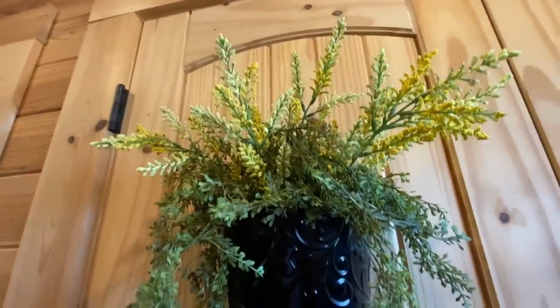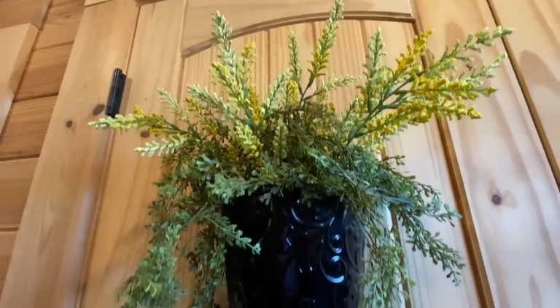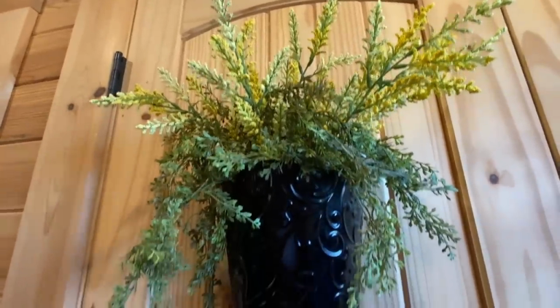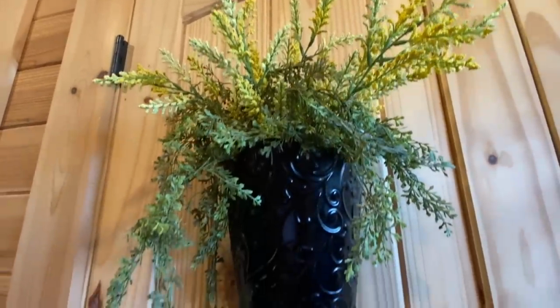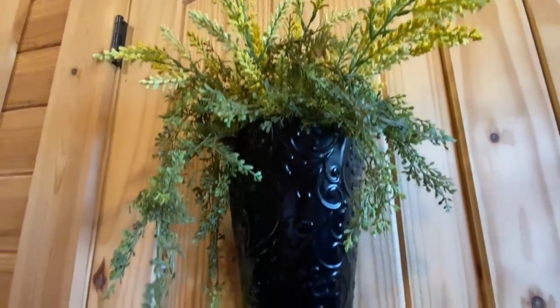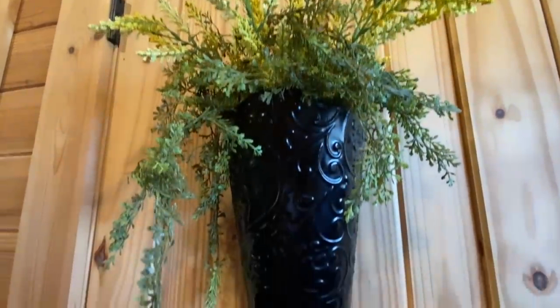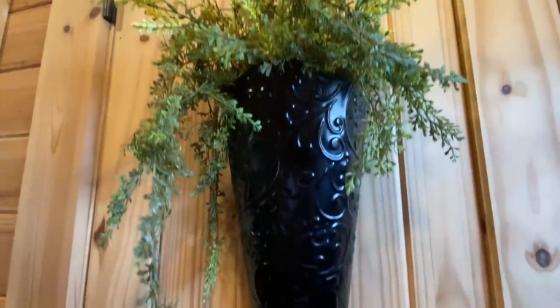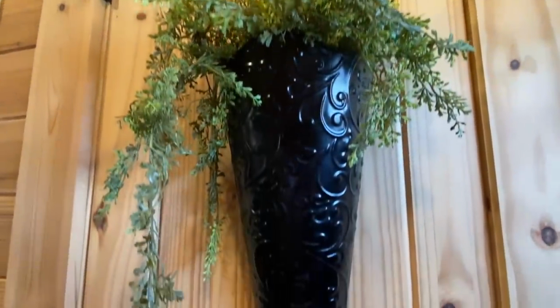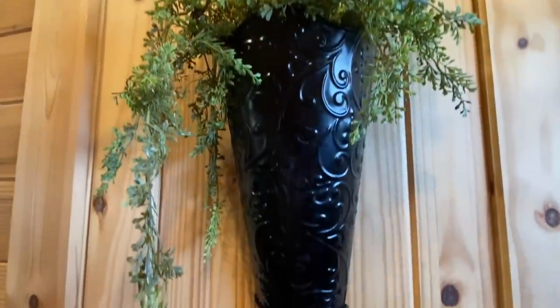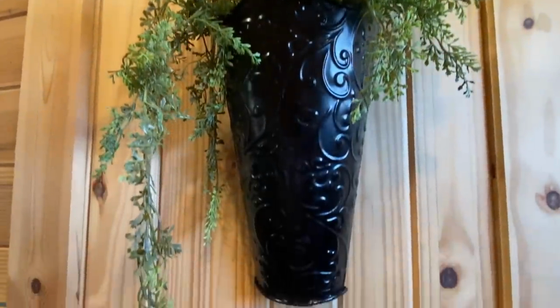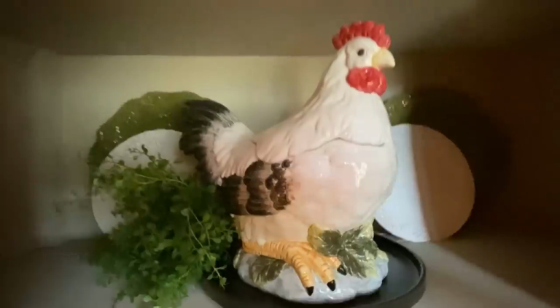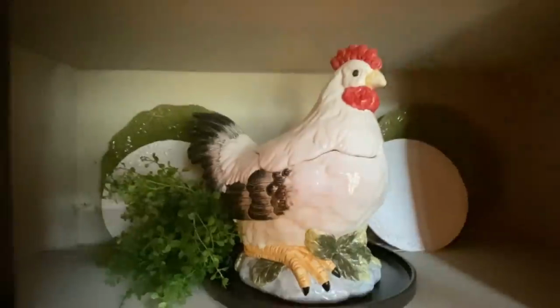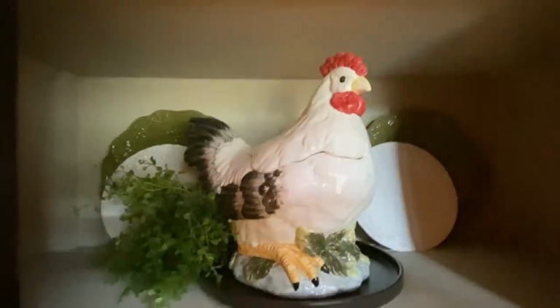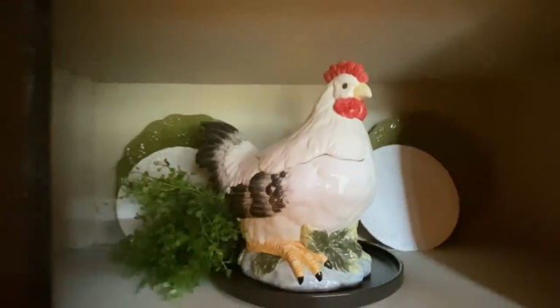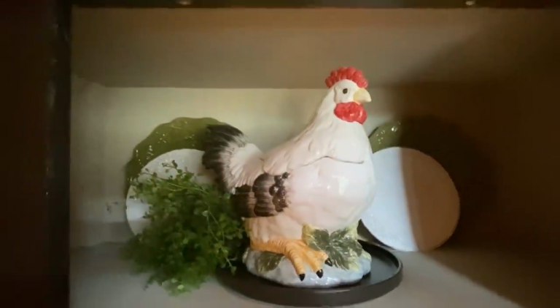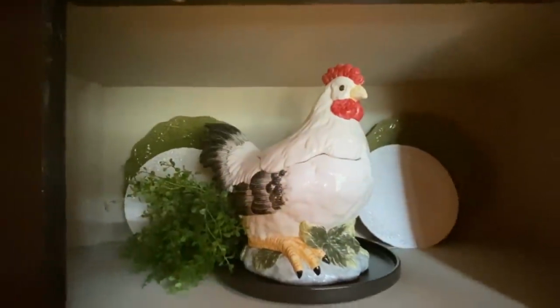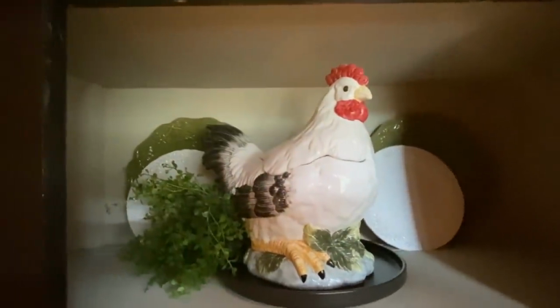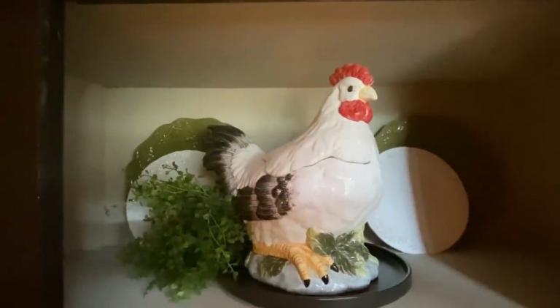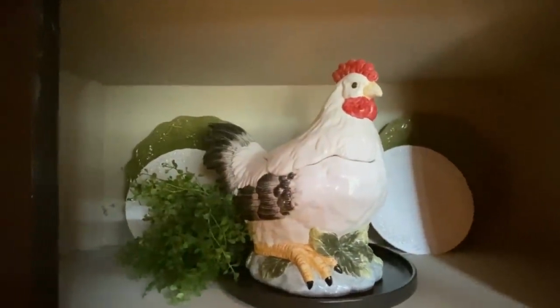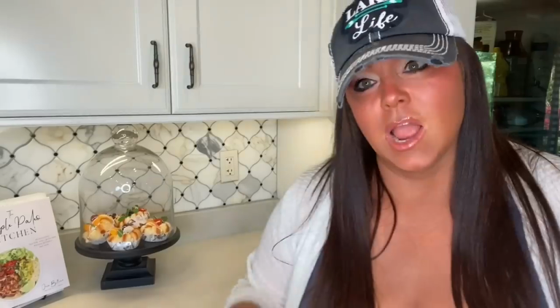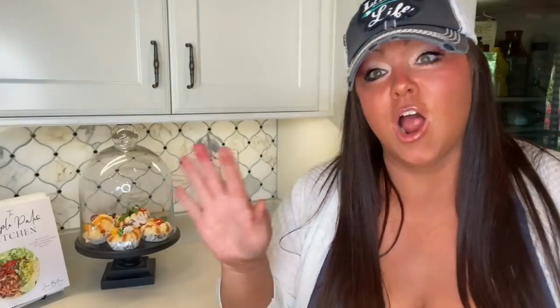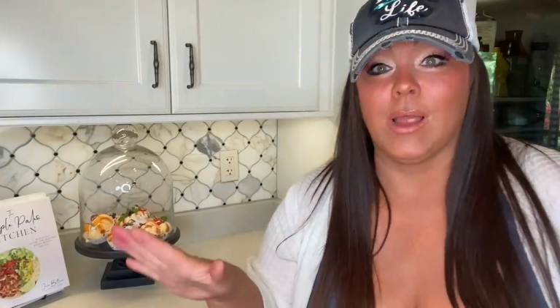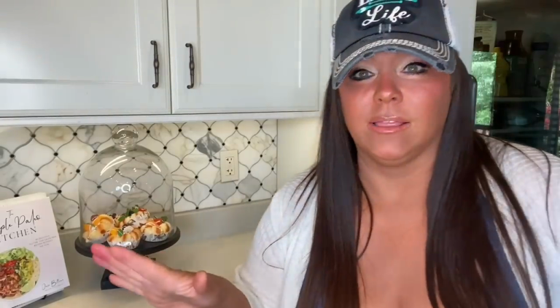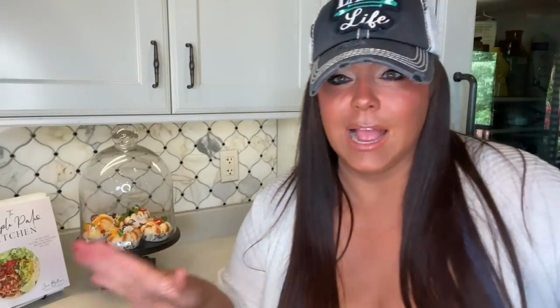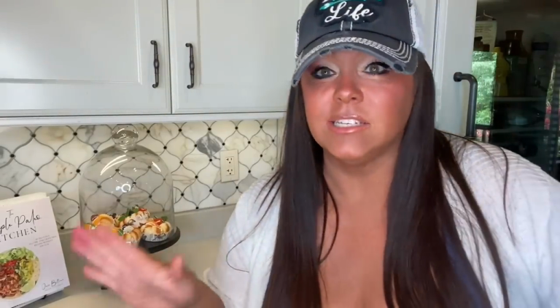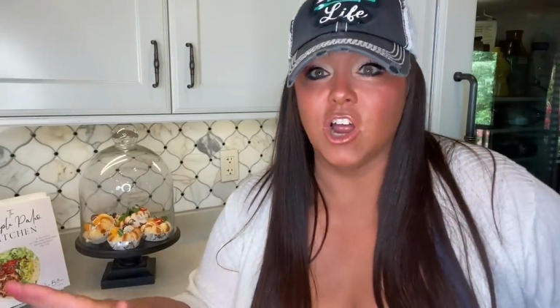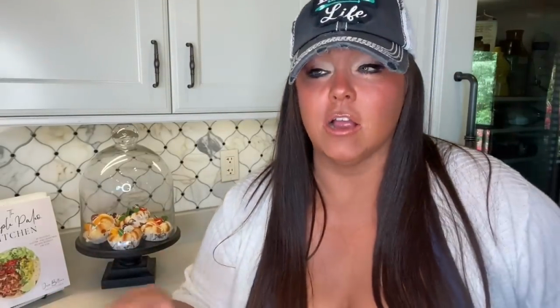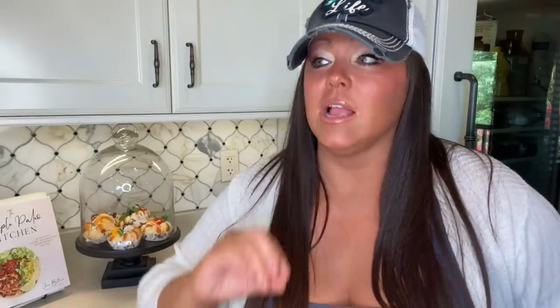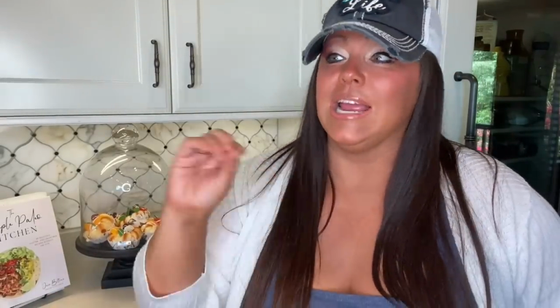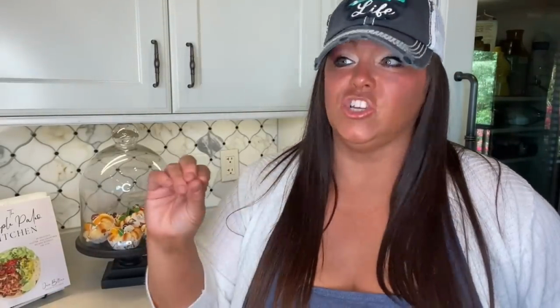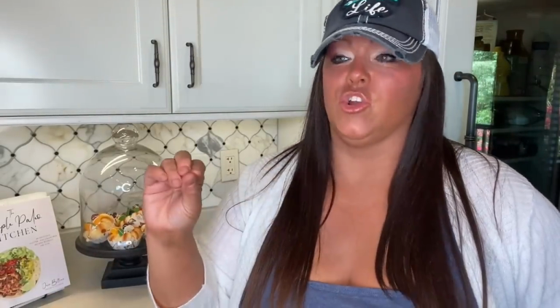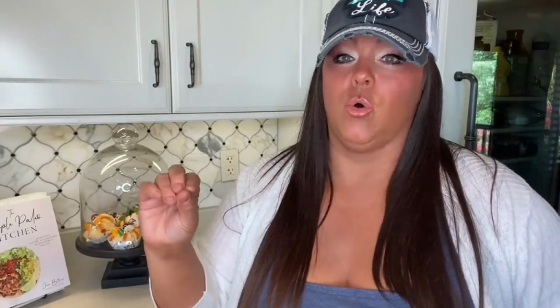Adding greenery to your displays adds that pop of color and texture. Here's some greenery I added to these wall buckets and a pop of greenery to this little chicken.